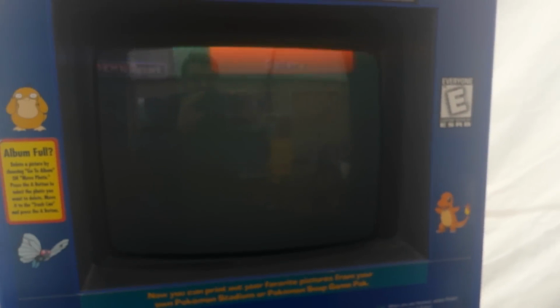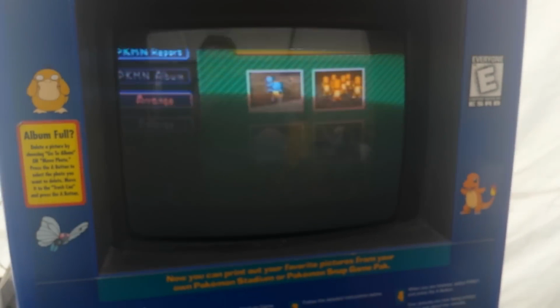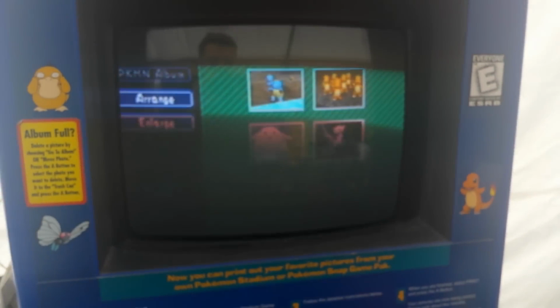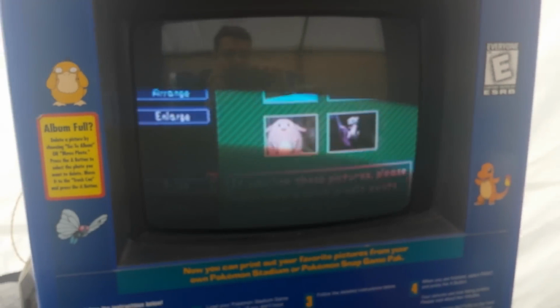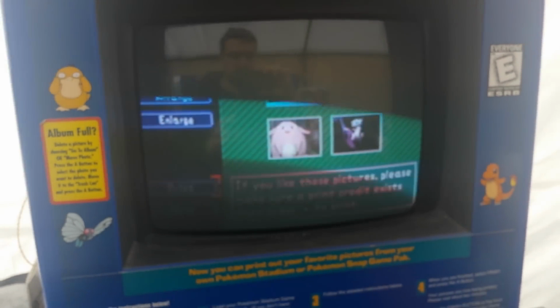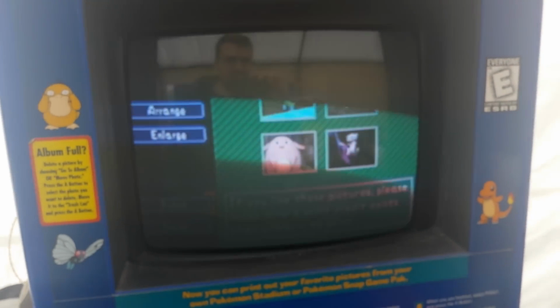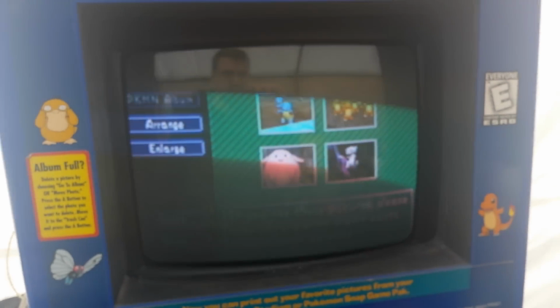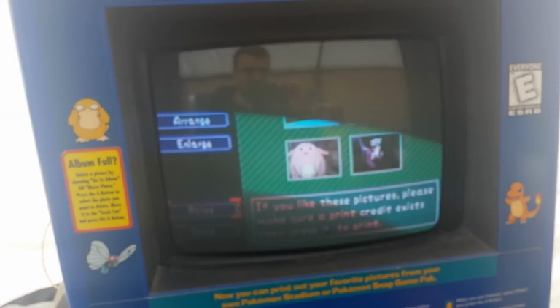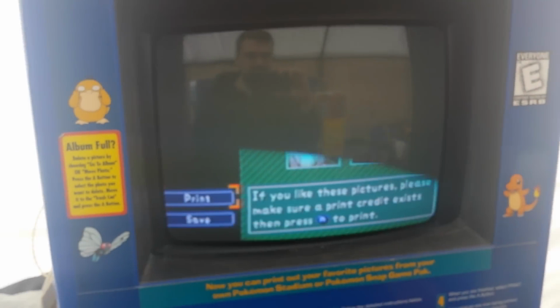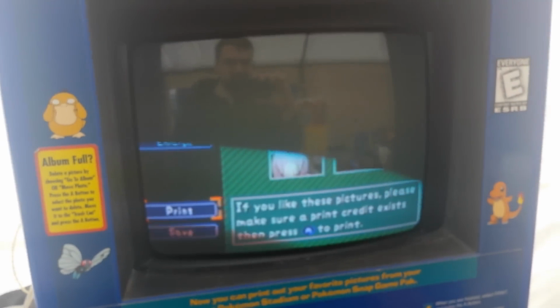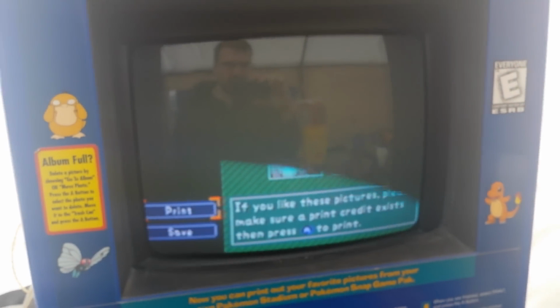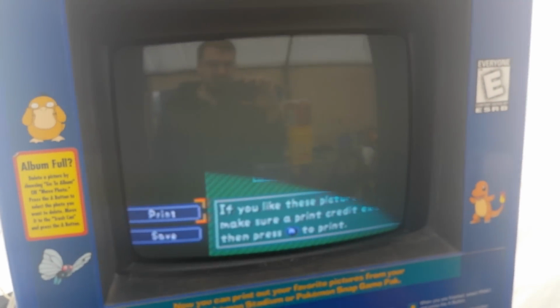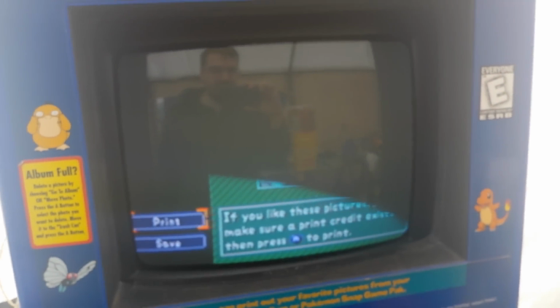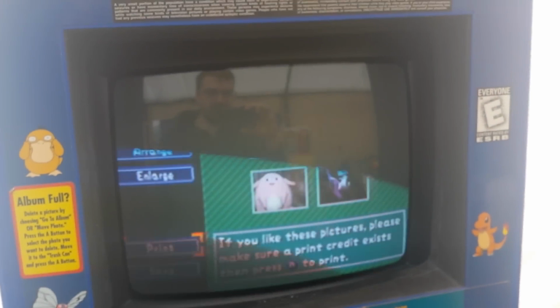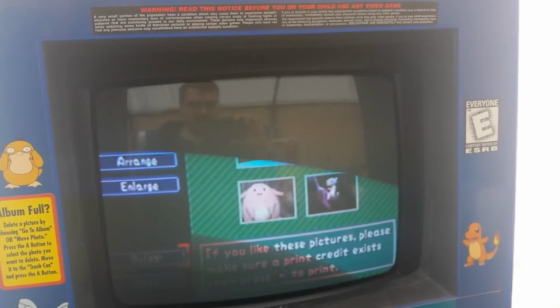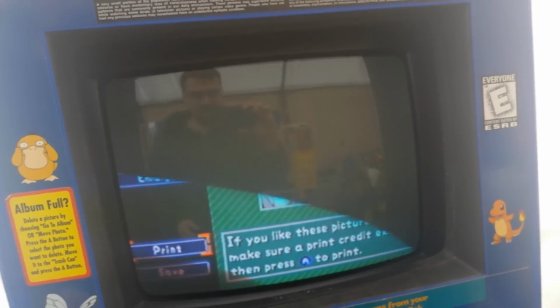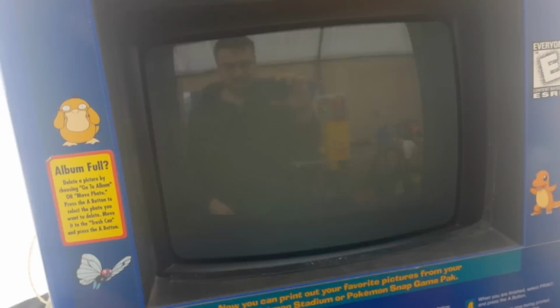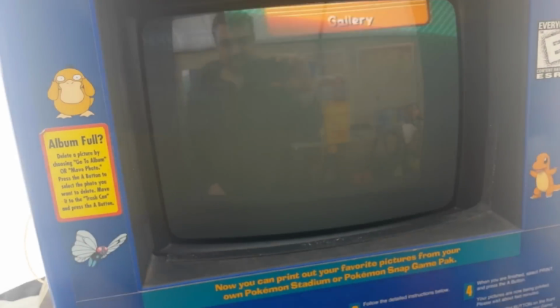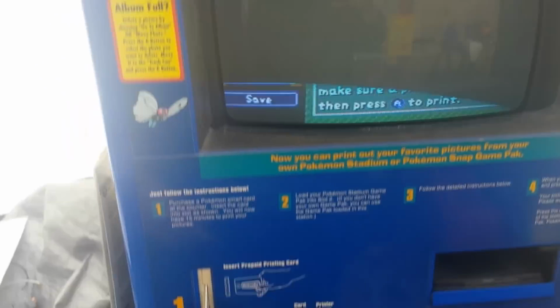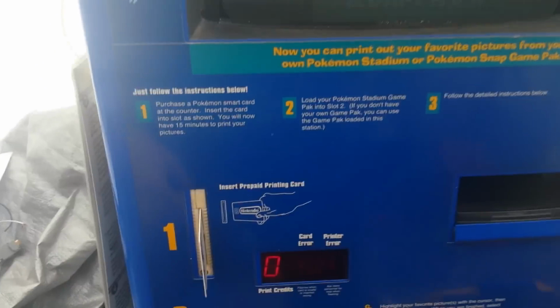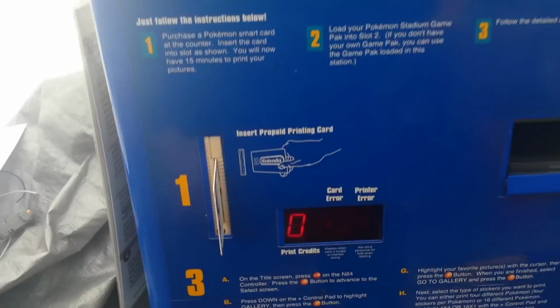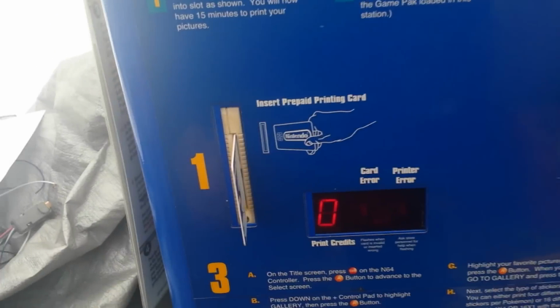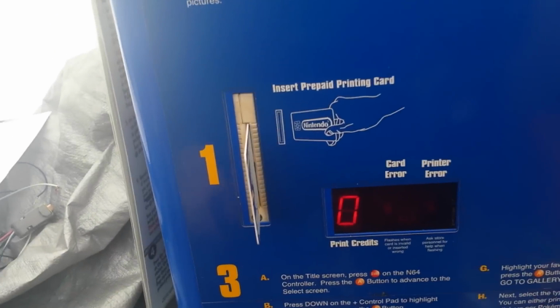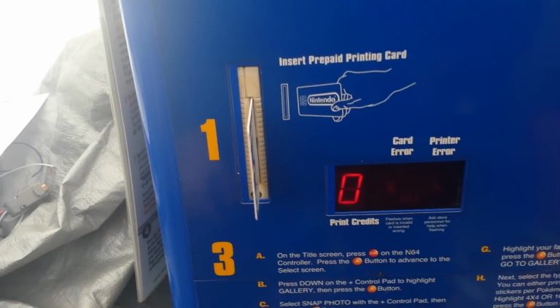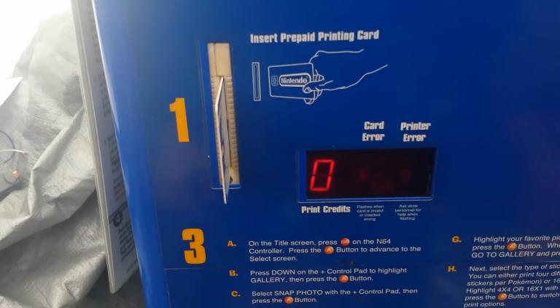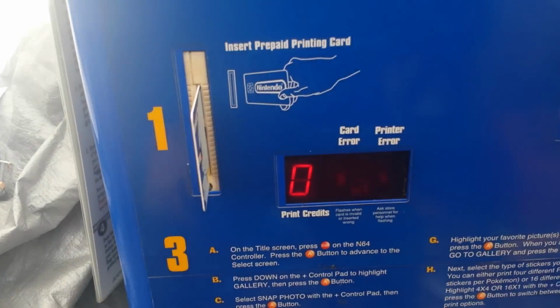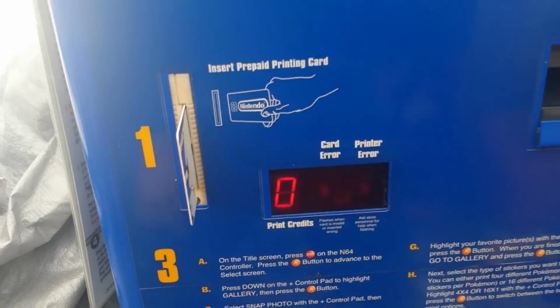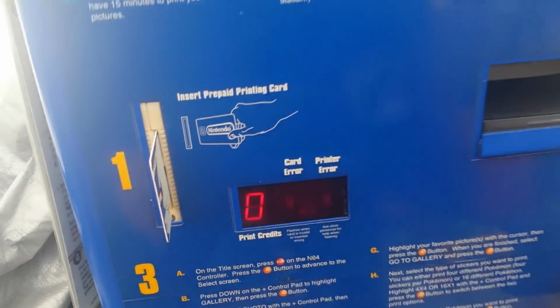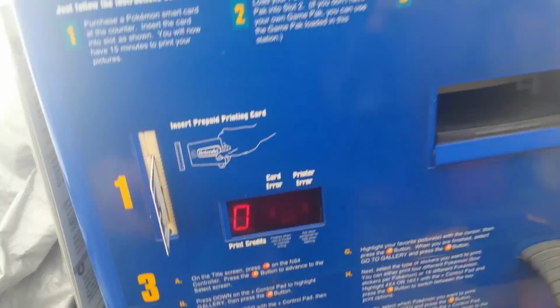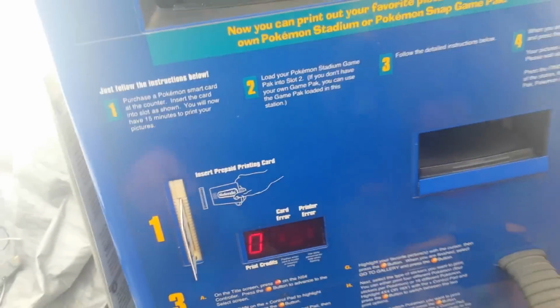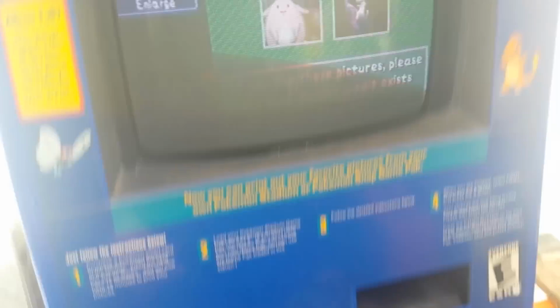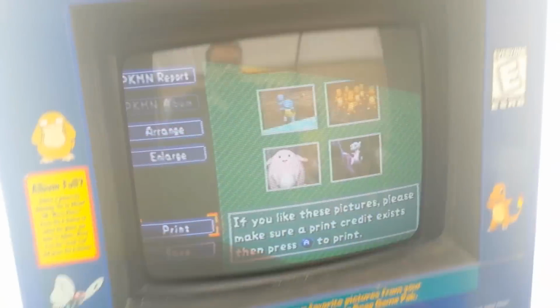If you like these pictures, it will say 'please make sure print credit exists.' So in this case it does not, and it will not let you print.